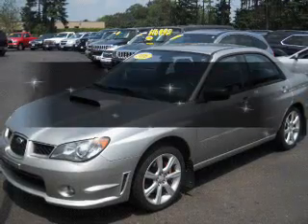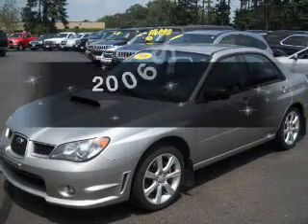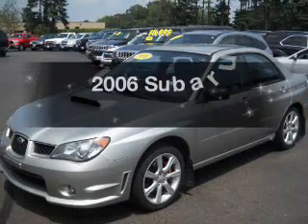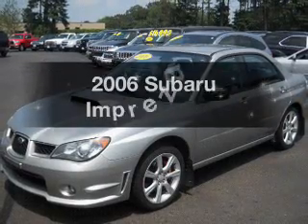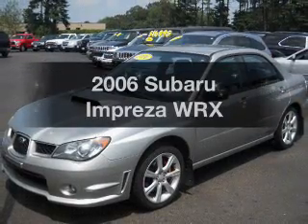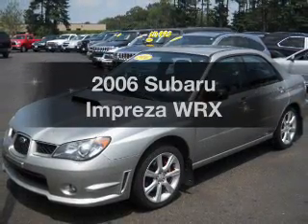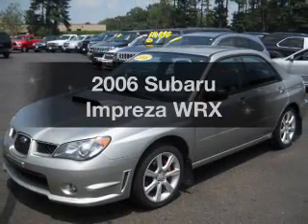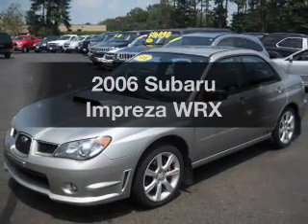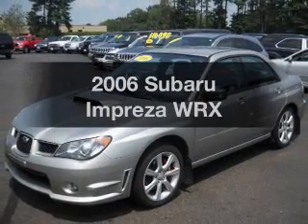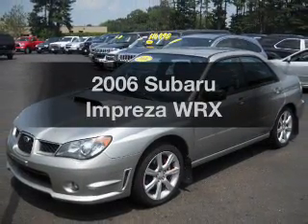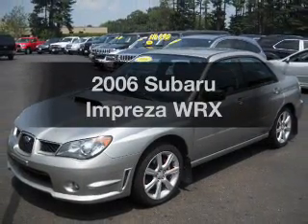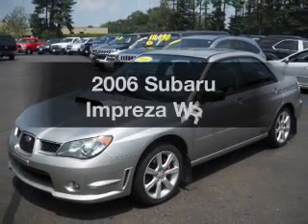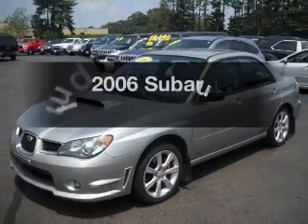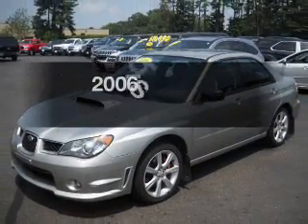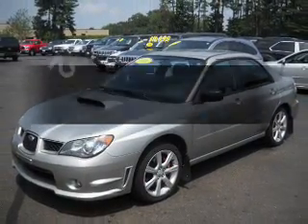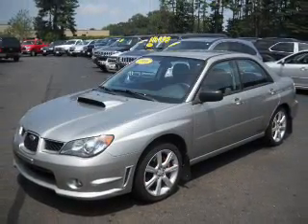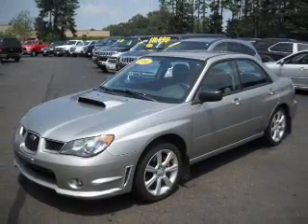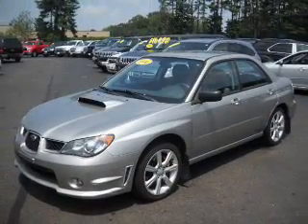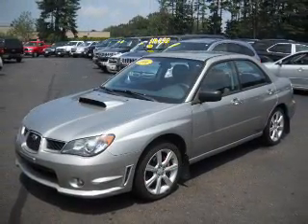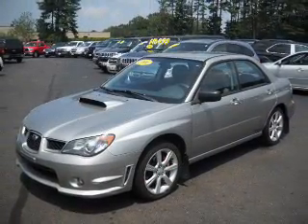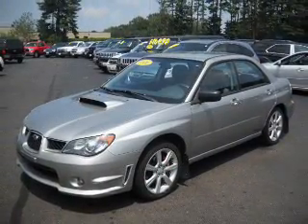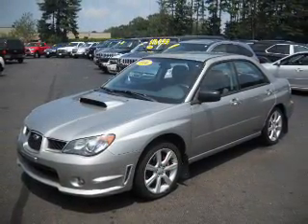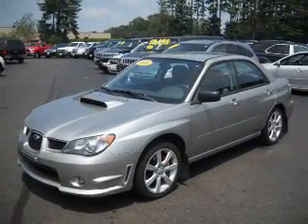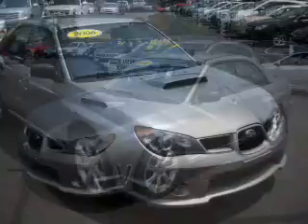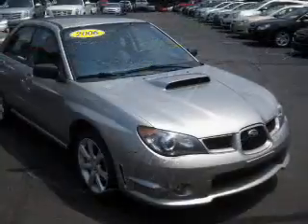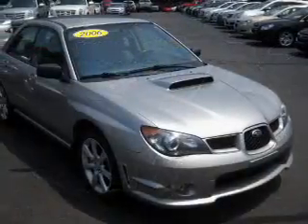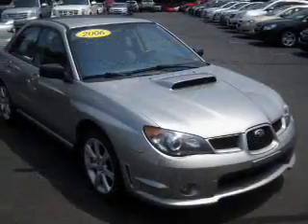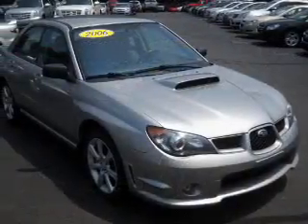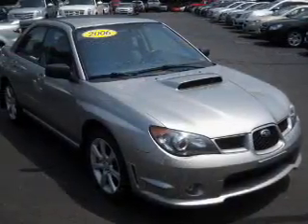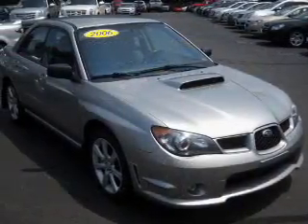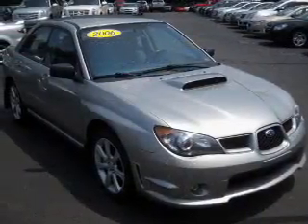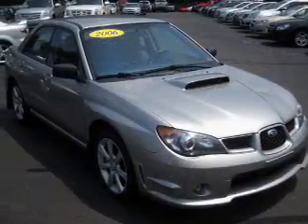Presenting the 2006 Subaru Impreza. If you're looking for a first-rate auto, this one could be yours today.